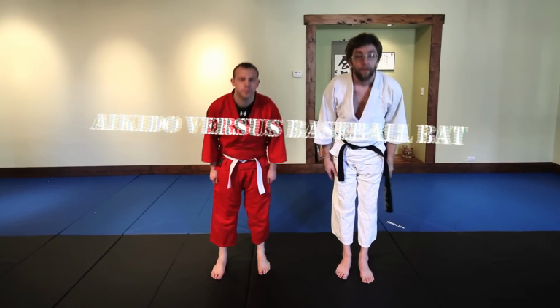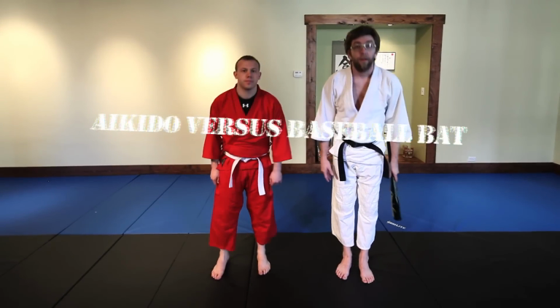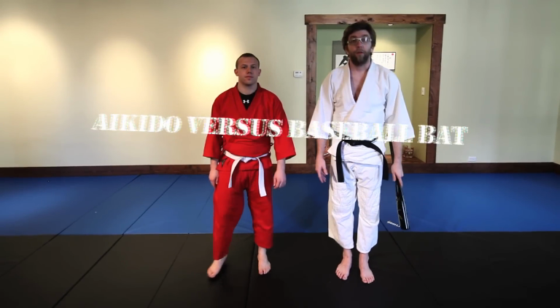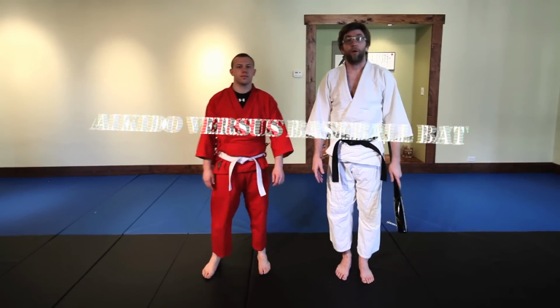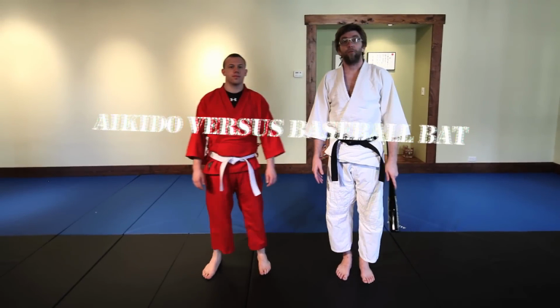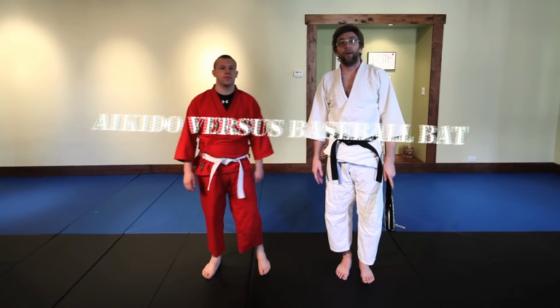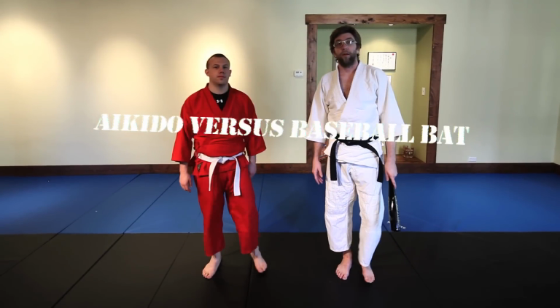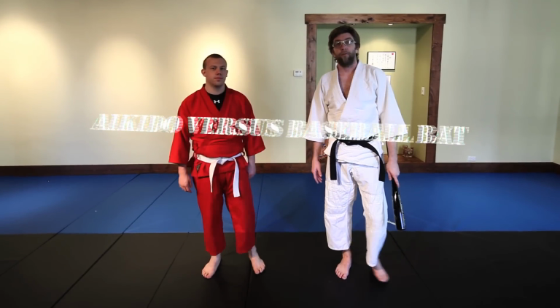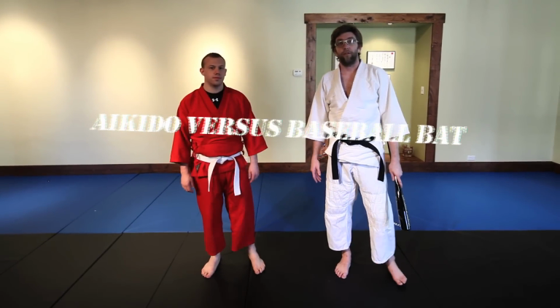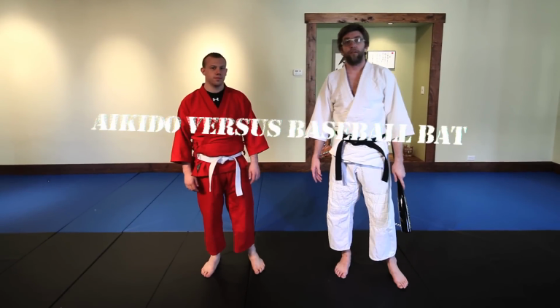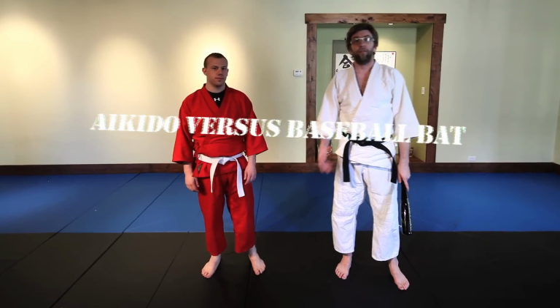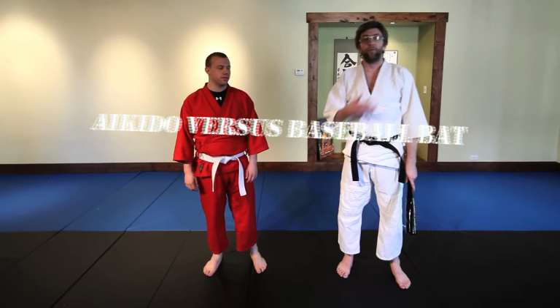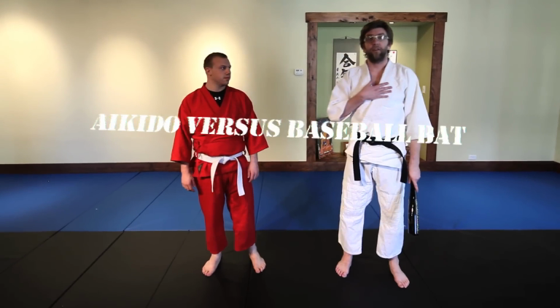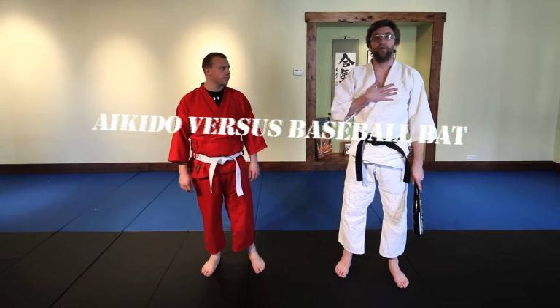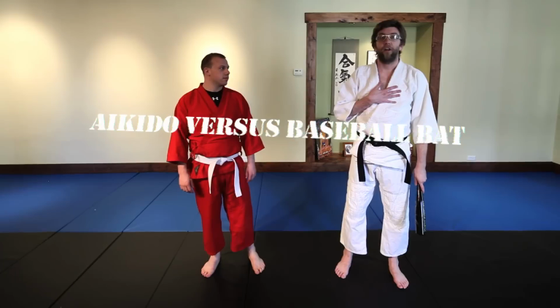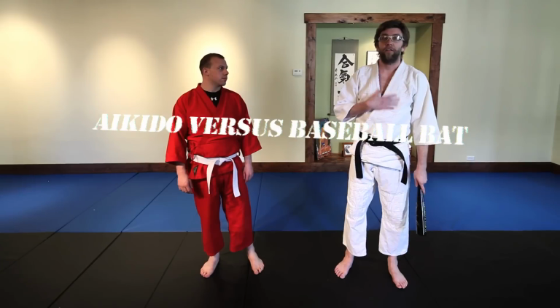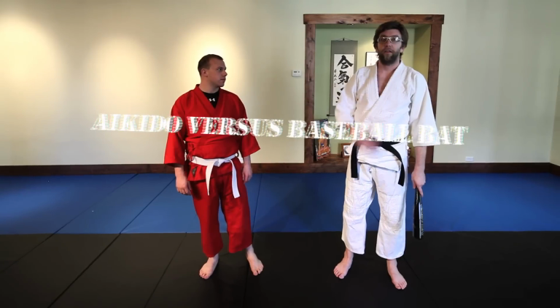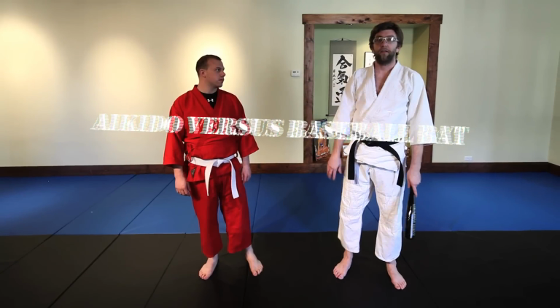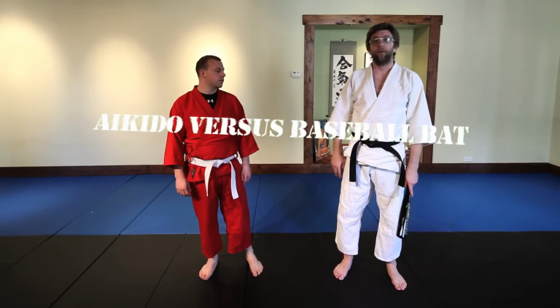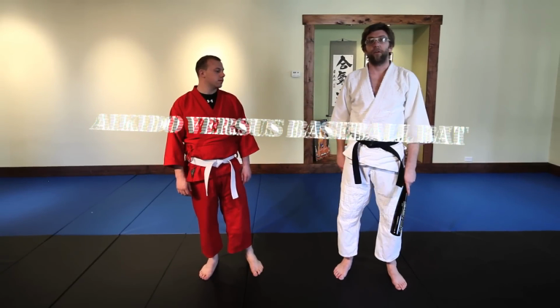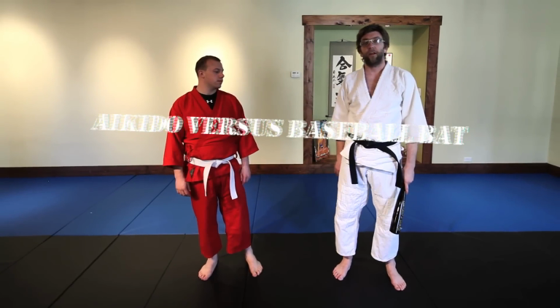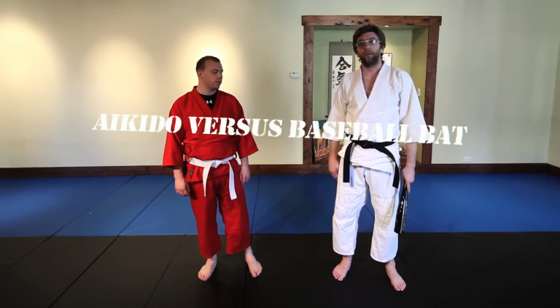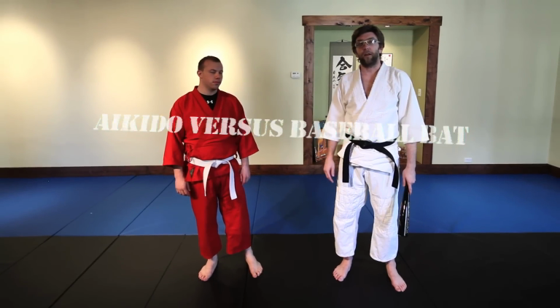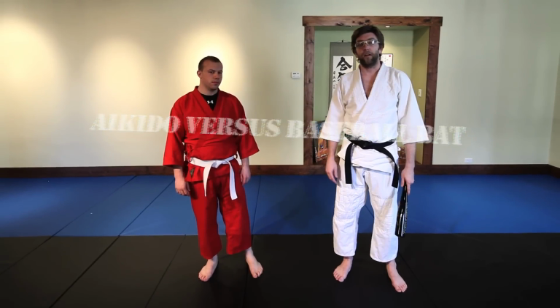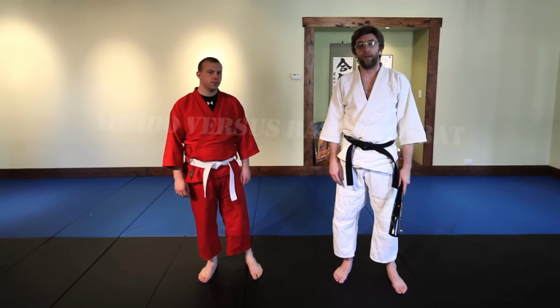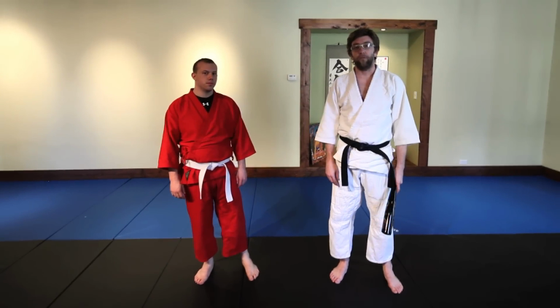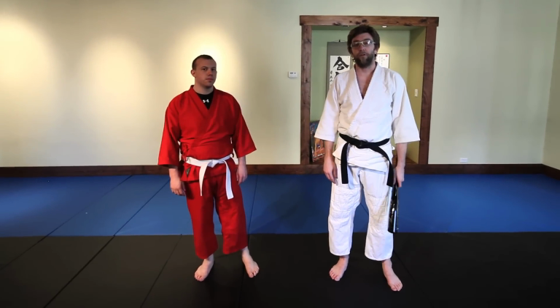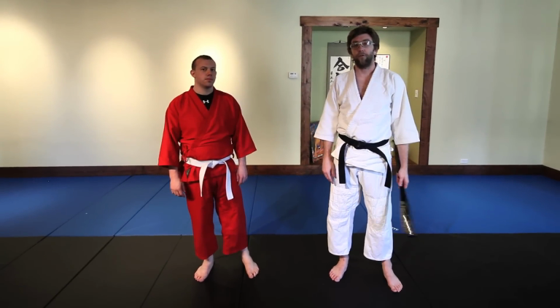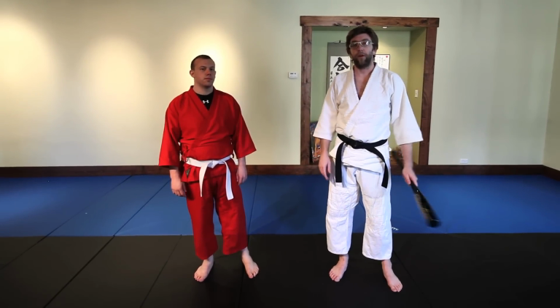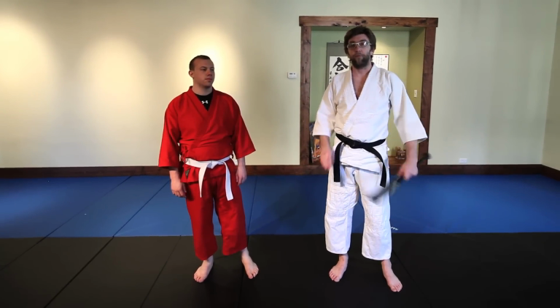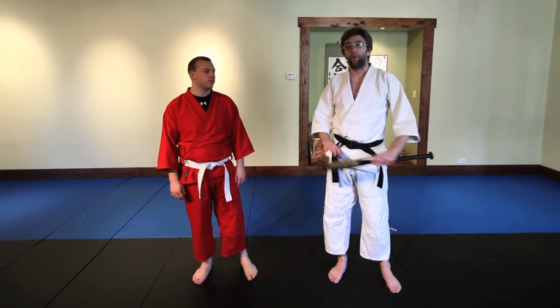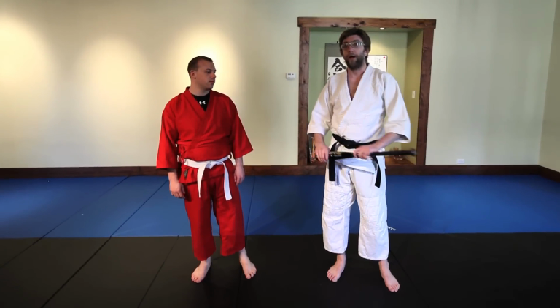Hey there, welcome to Aikido Versus. I'm Sensei Jonathan and today we're going to take a look at Aikido Versus Baseball Bat.